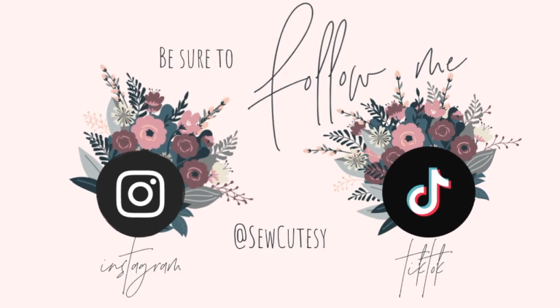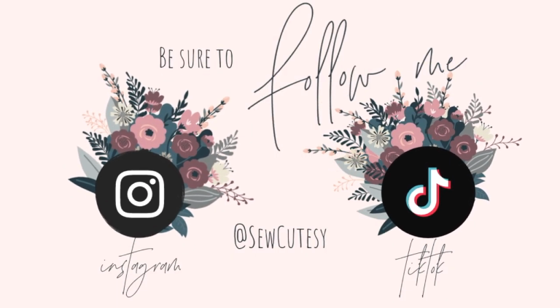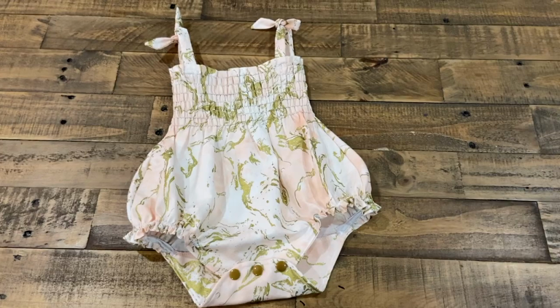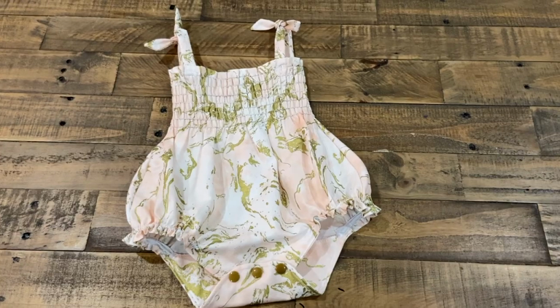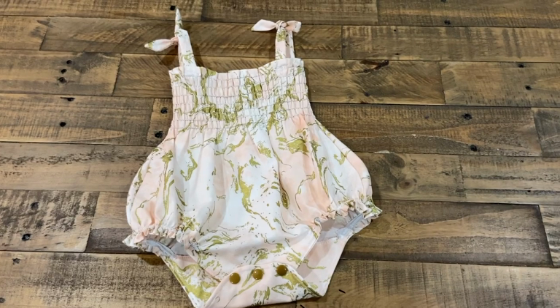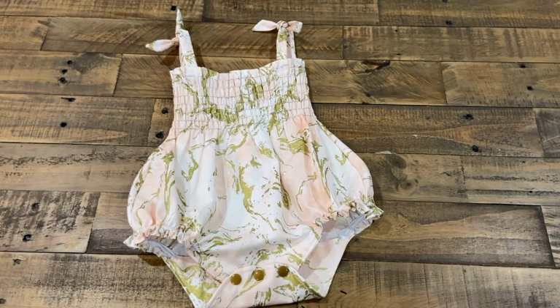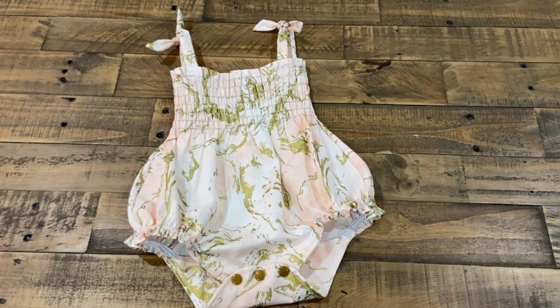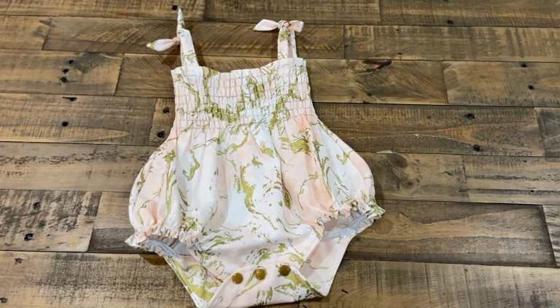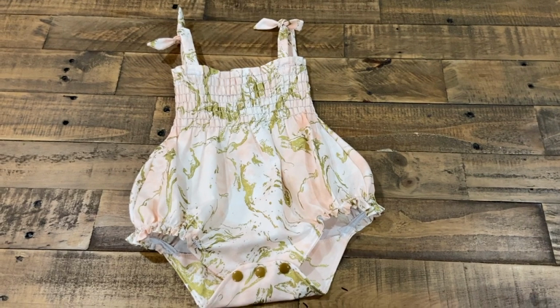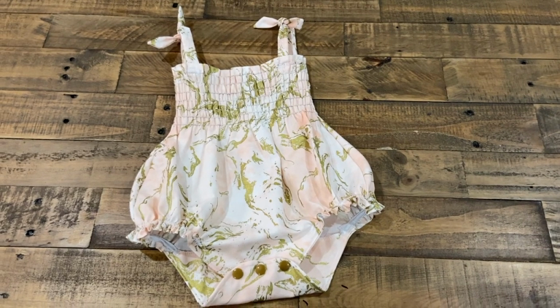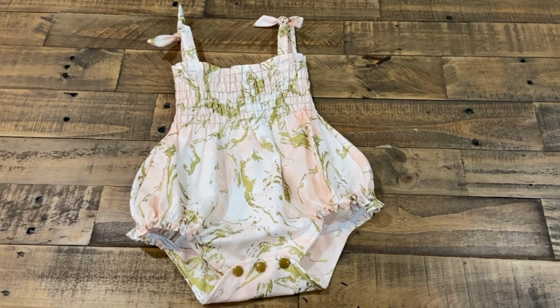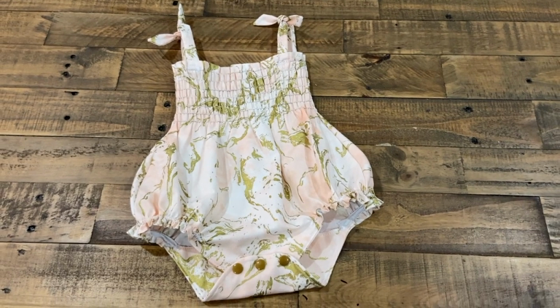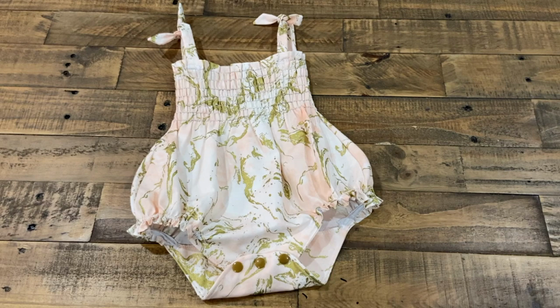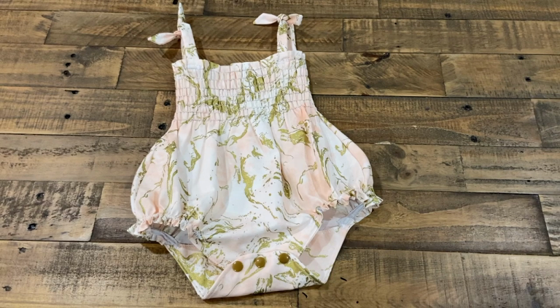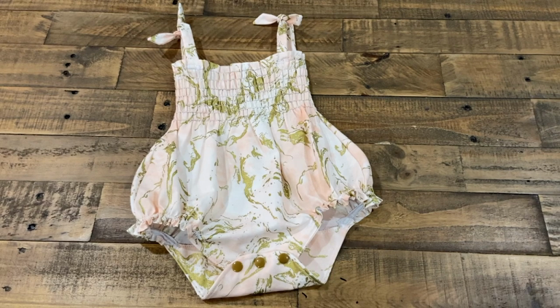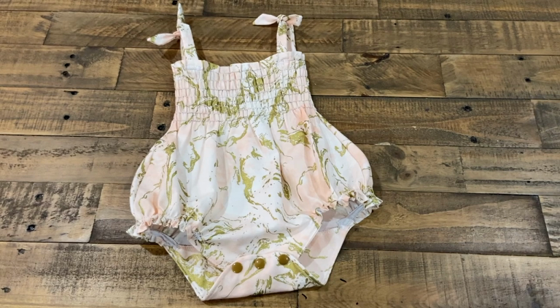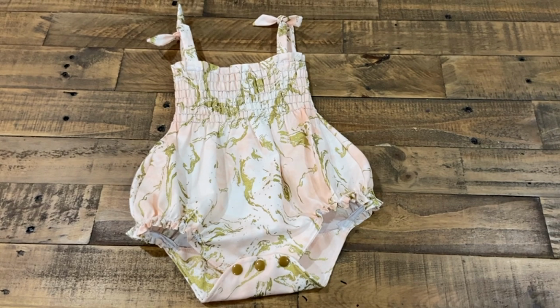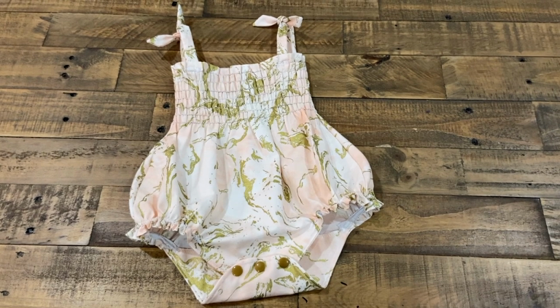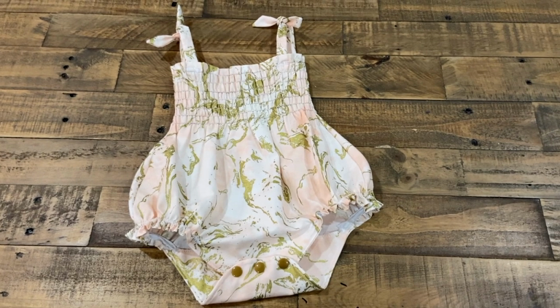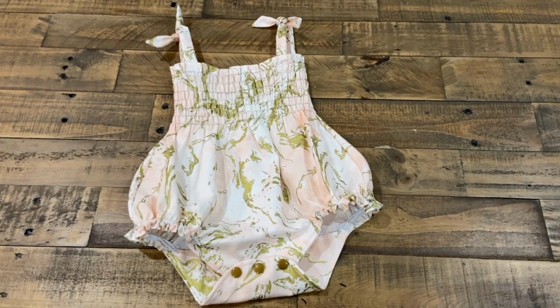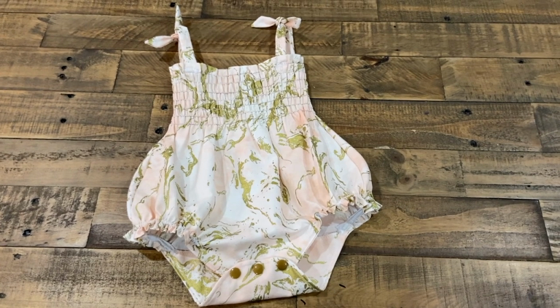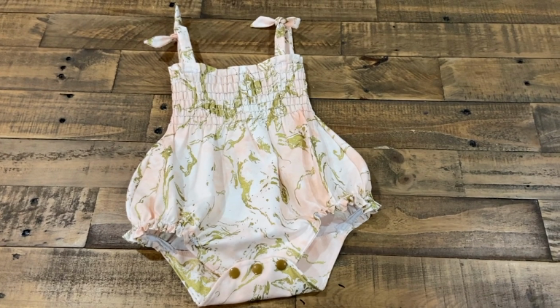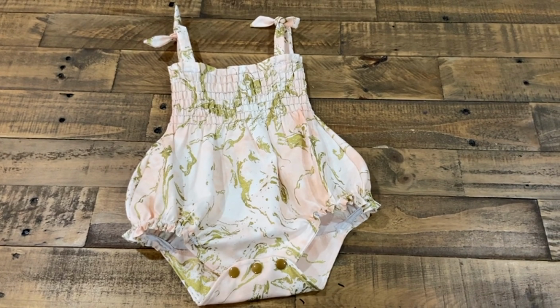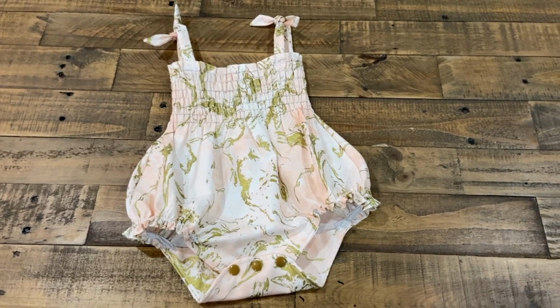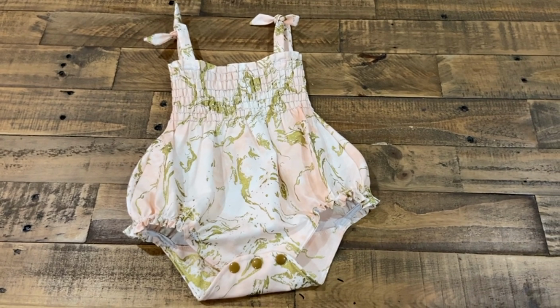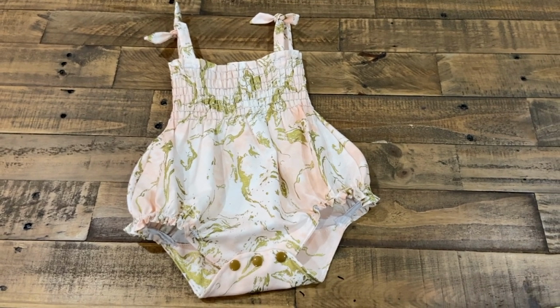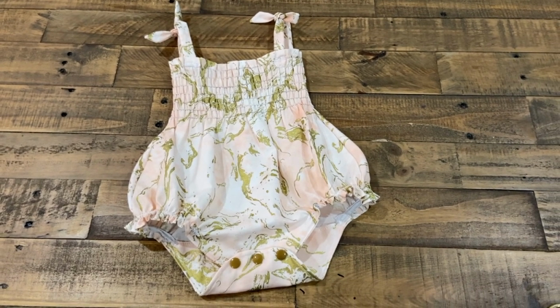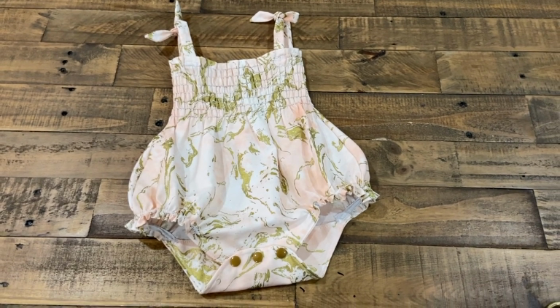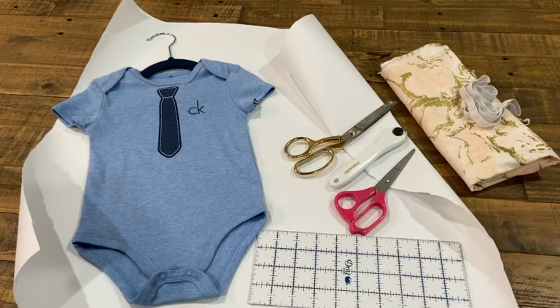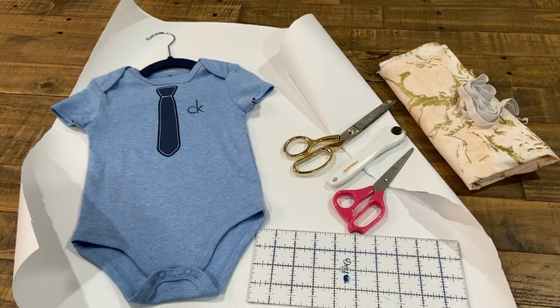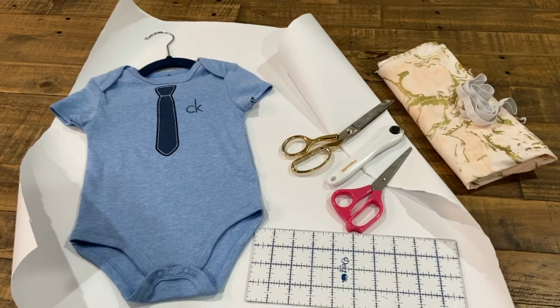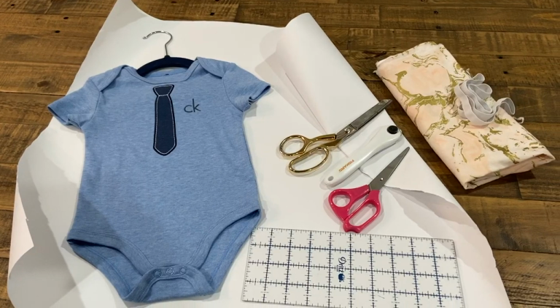Hey guys, today I want to show you how to make a romper using a onesie you already have.